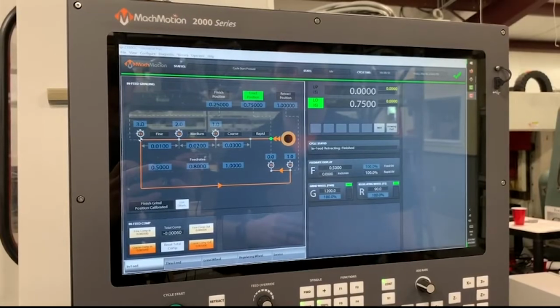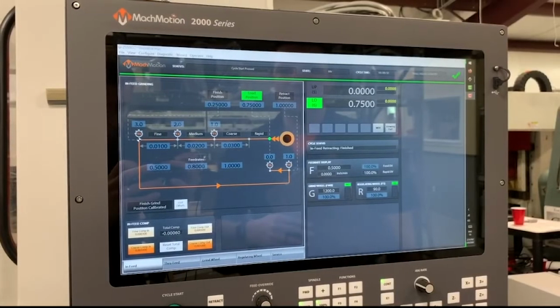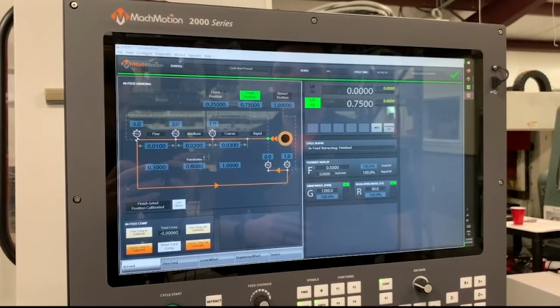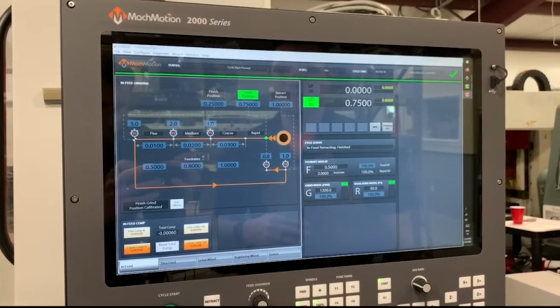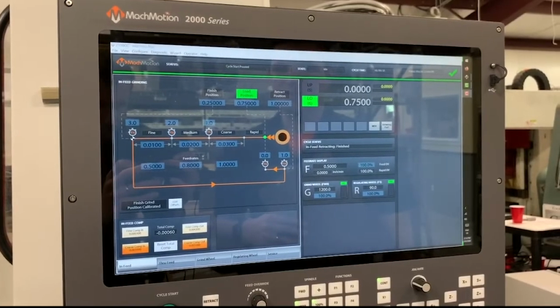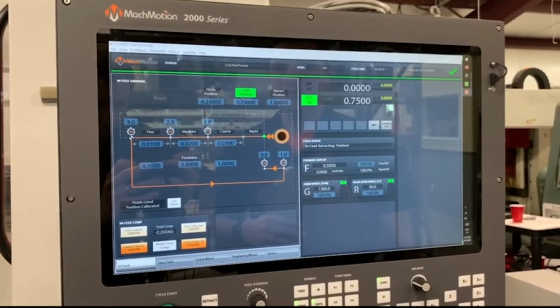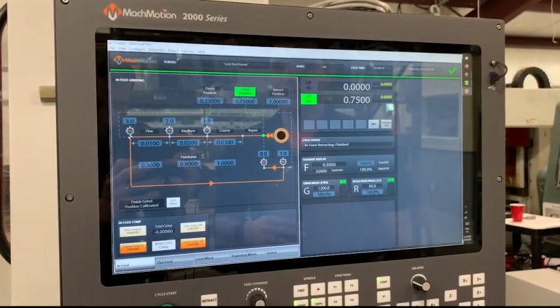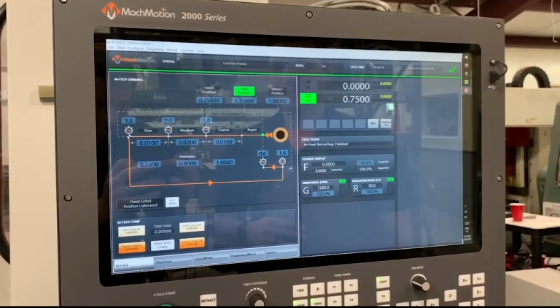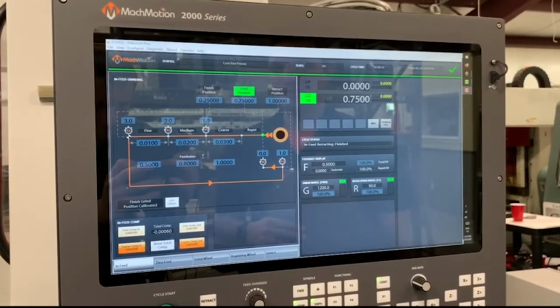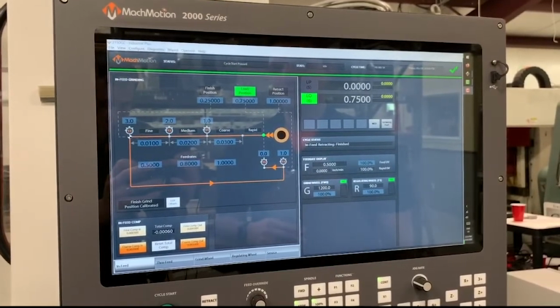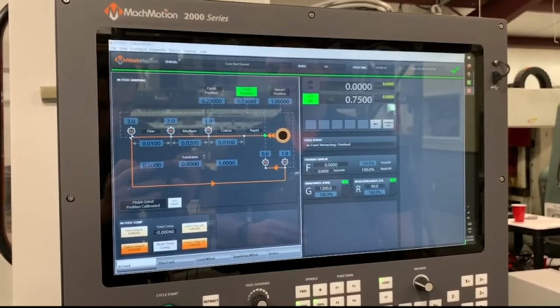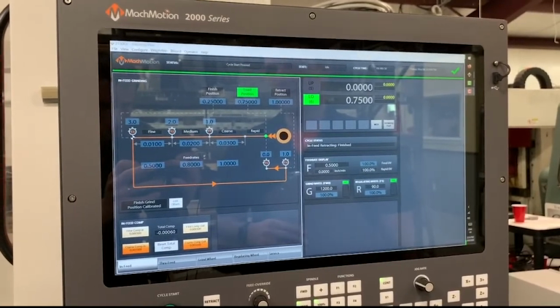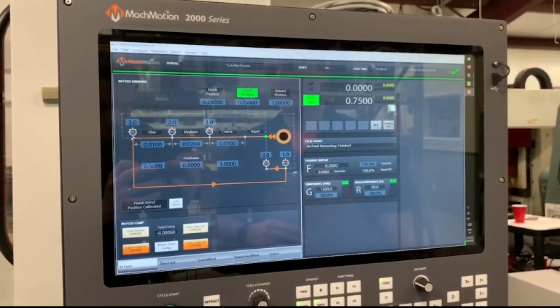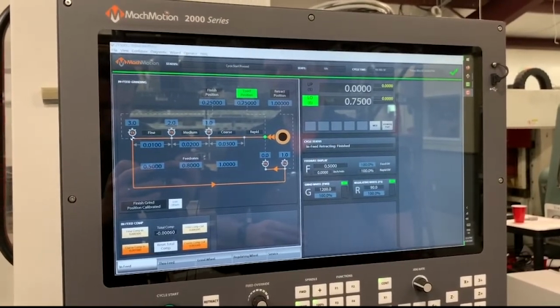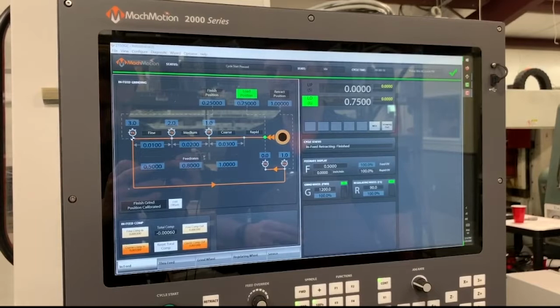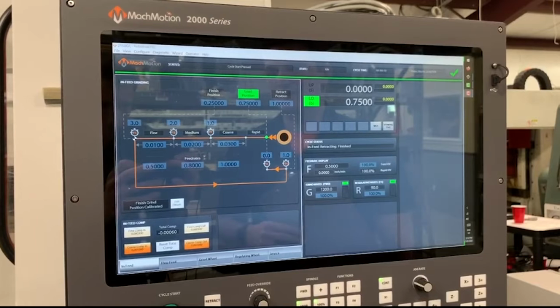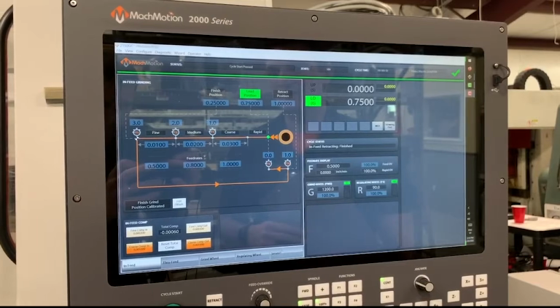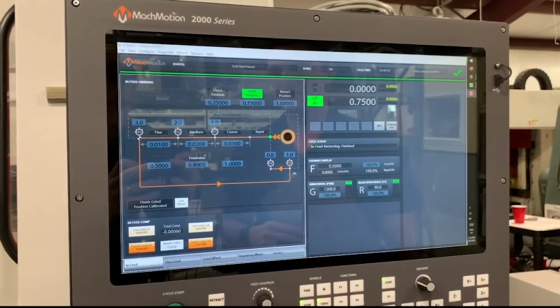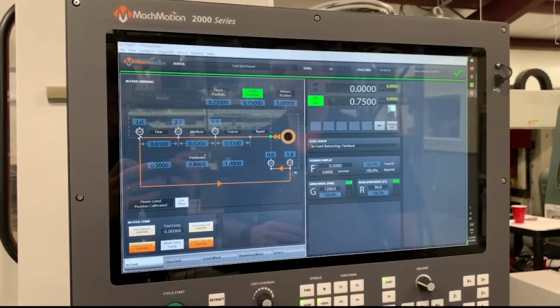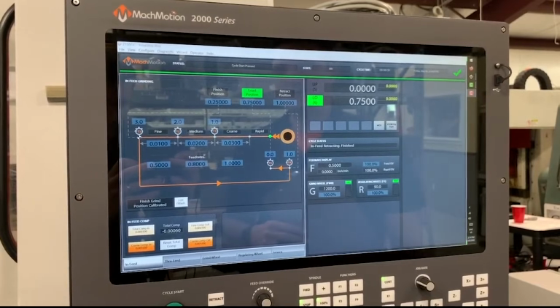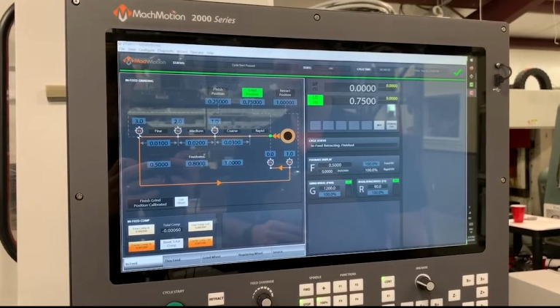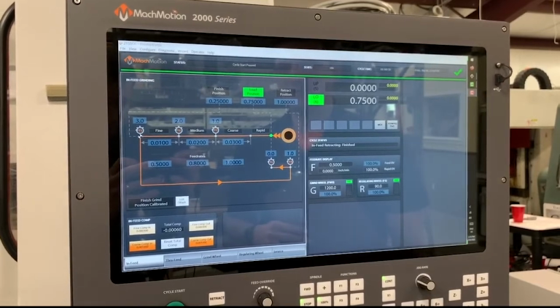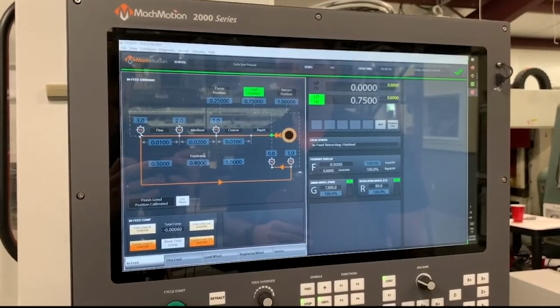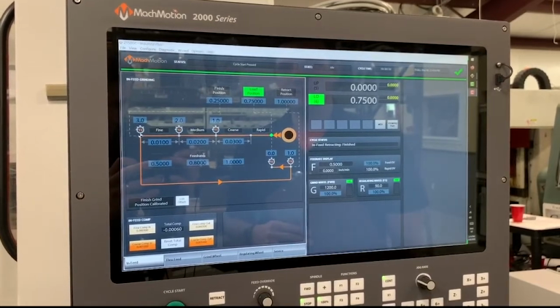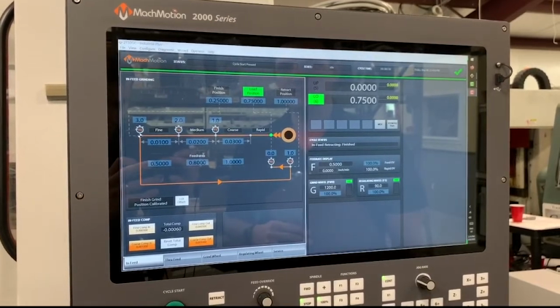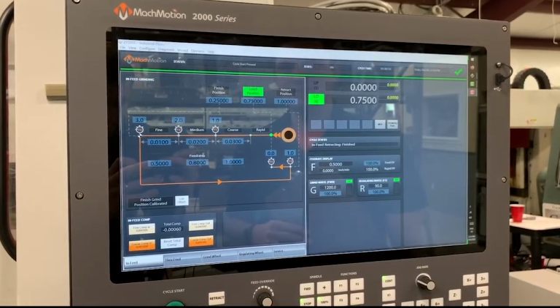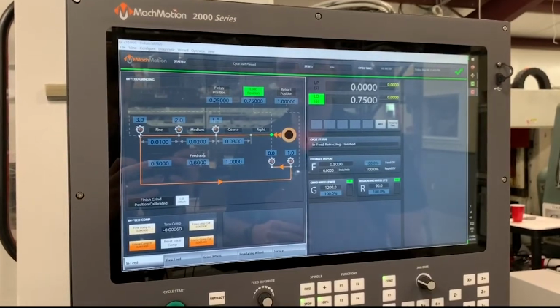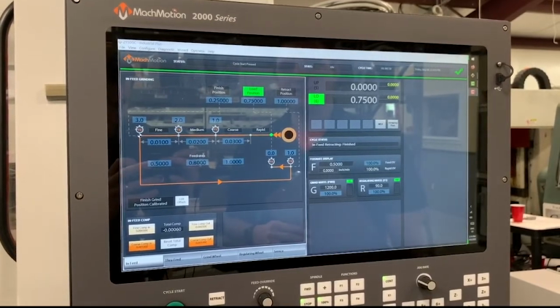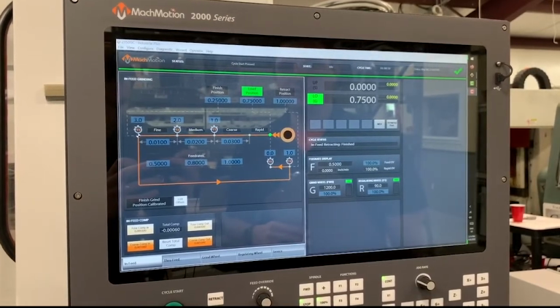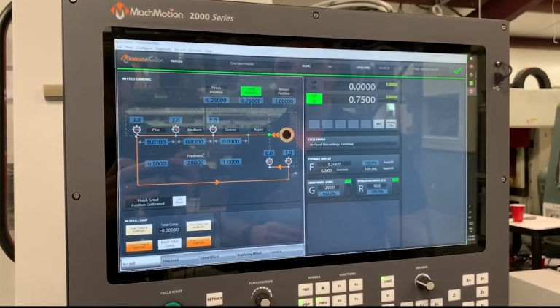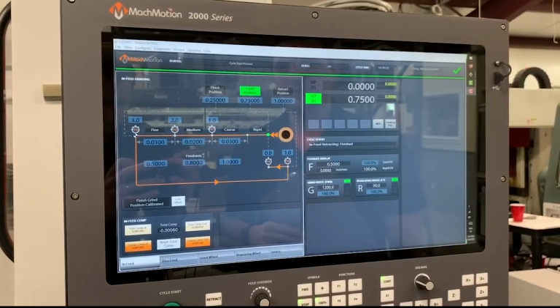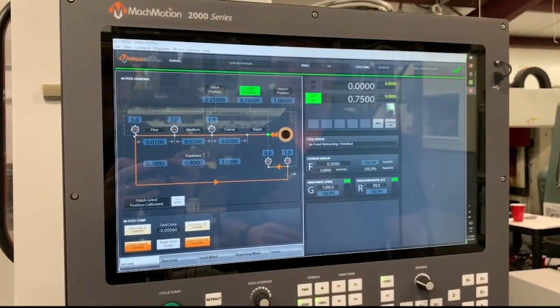Hi, I'm Andy with MachMotion, and this is our CNC Grinder Control. I'm just going to do a little demo.